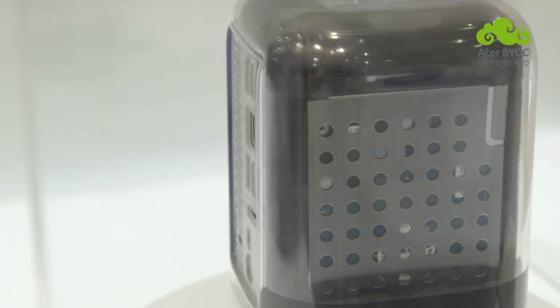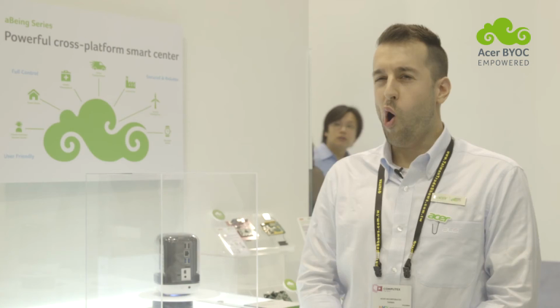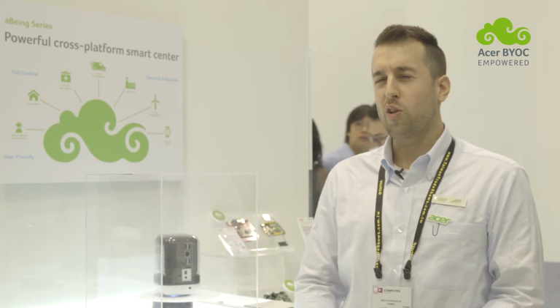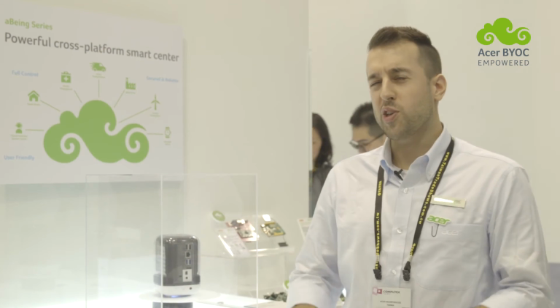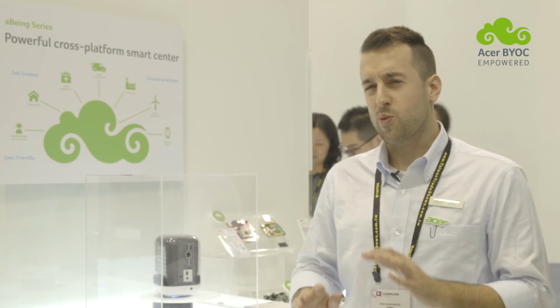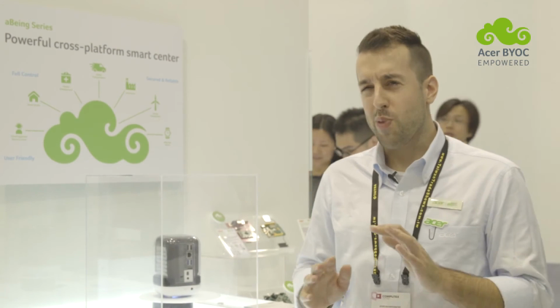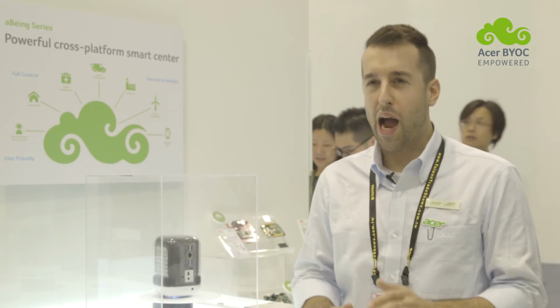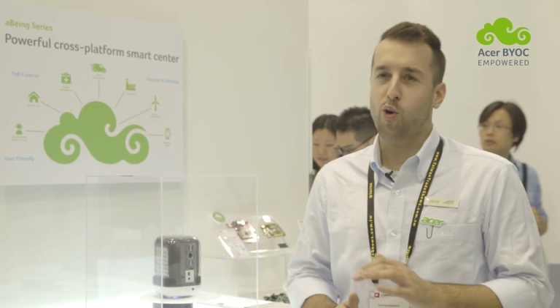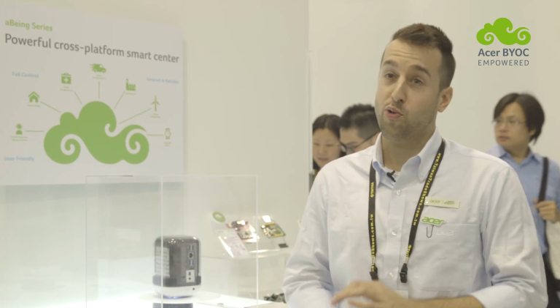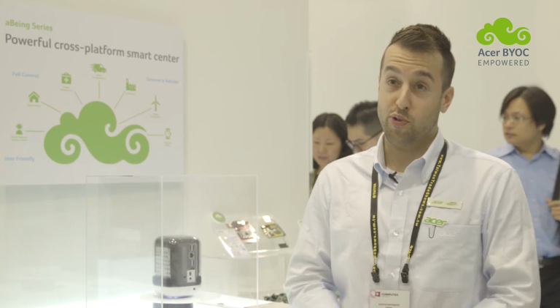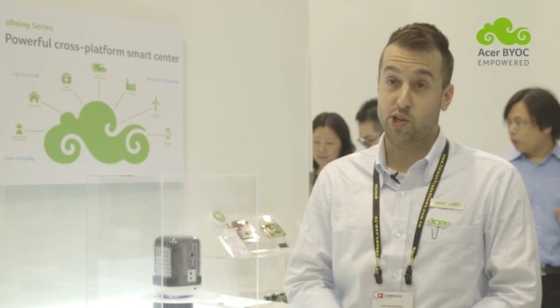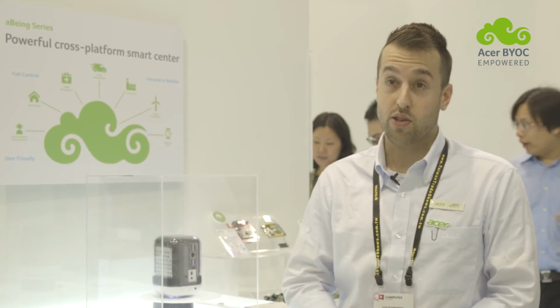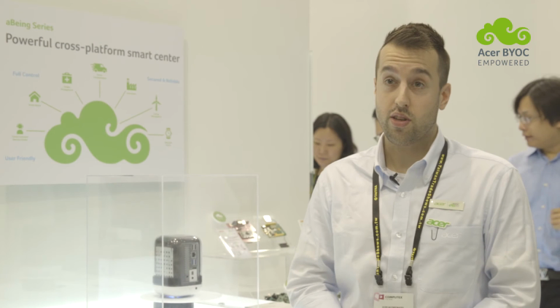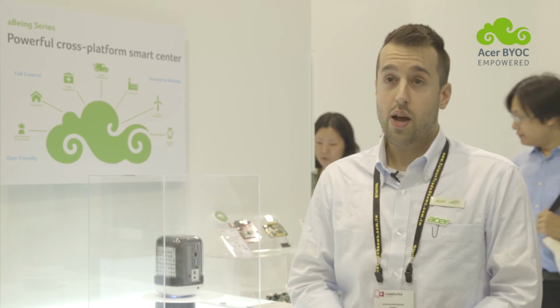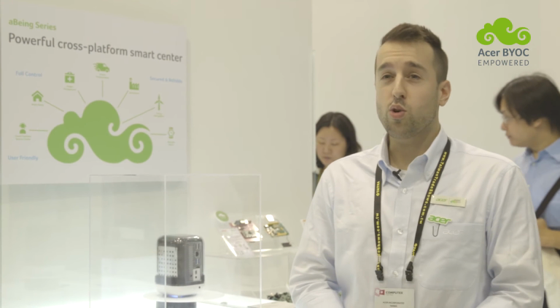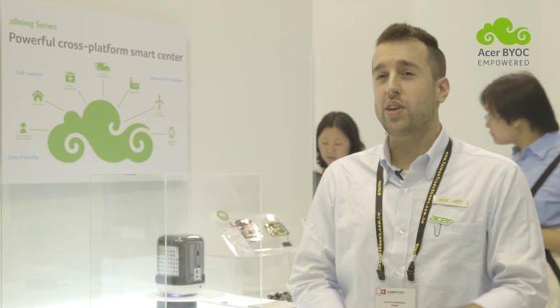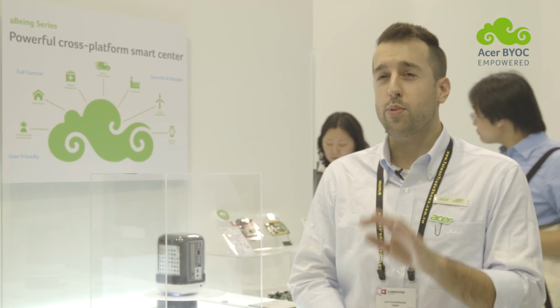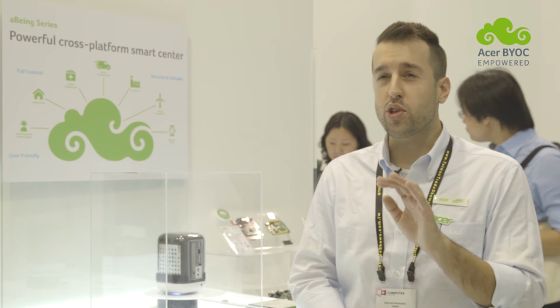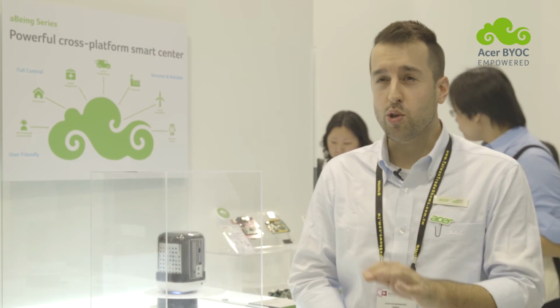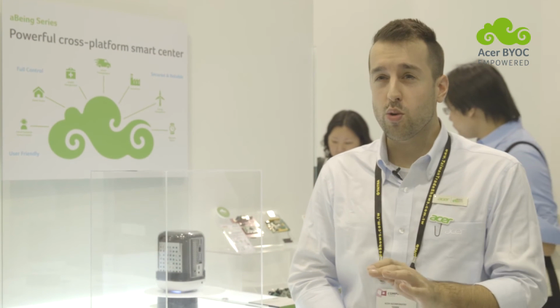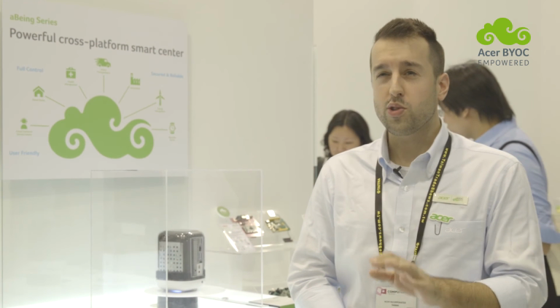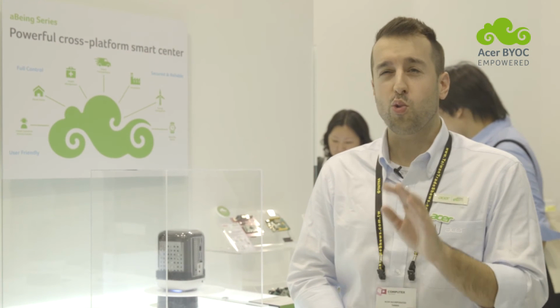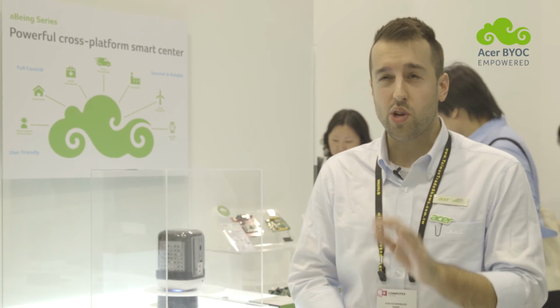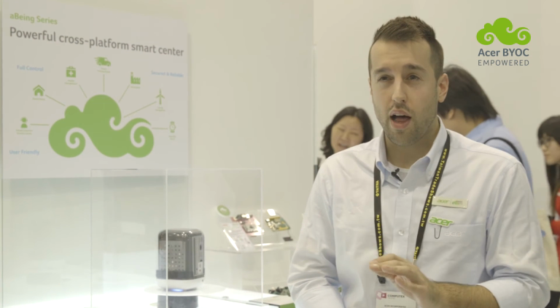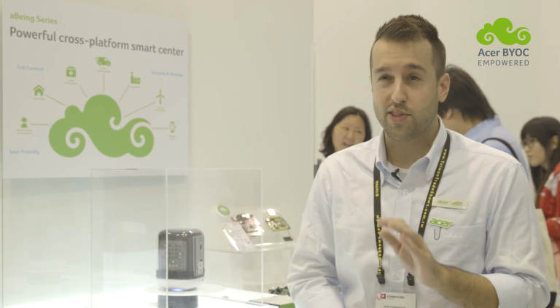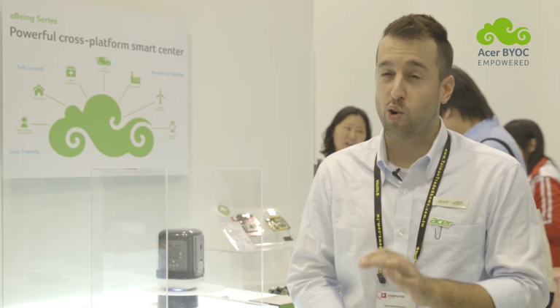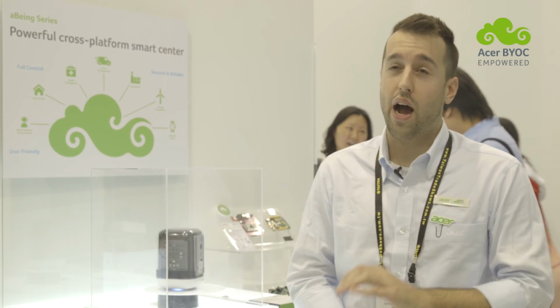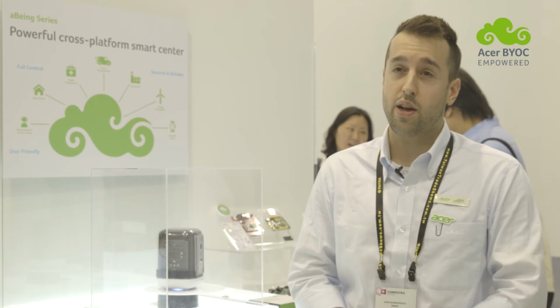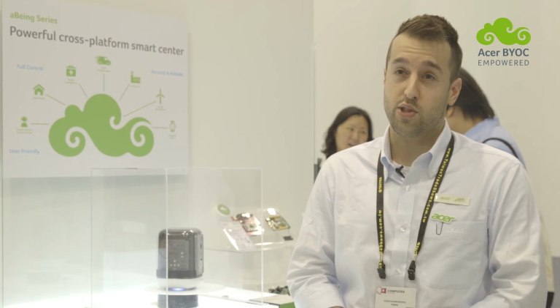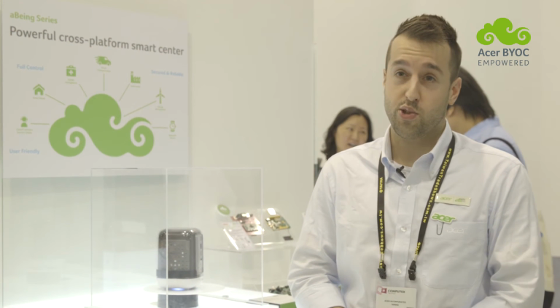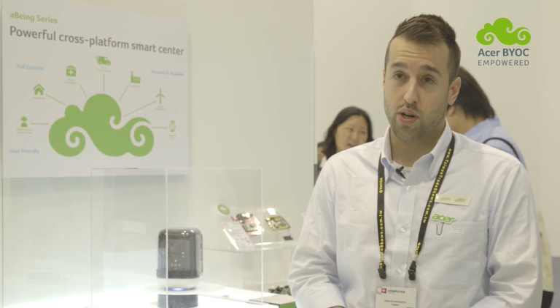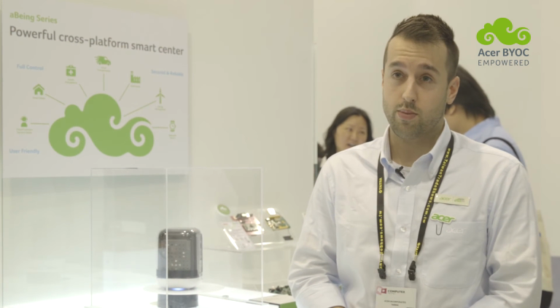All of these powerful features will enable you to realize your IoT dreams.